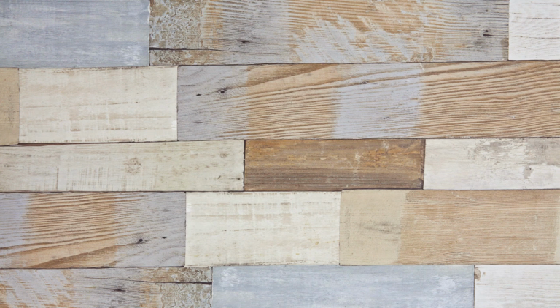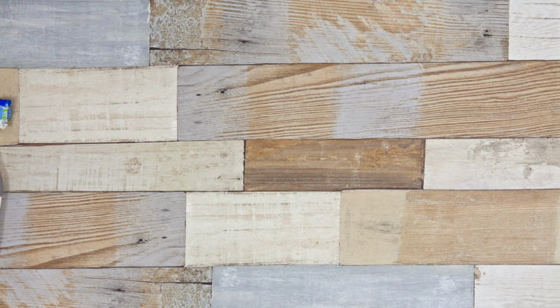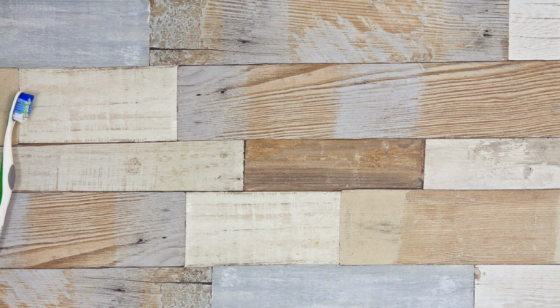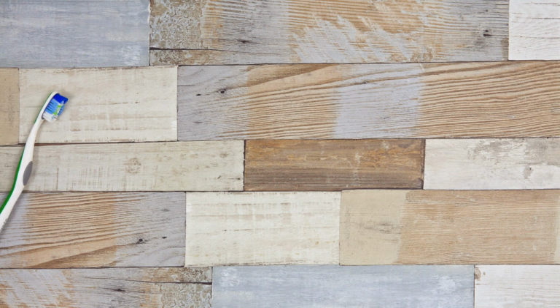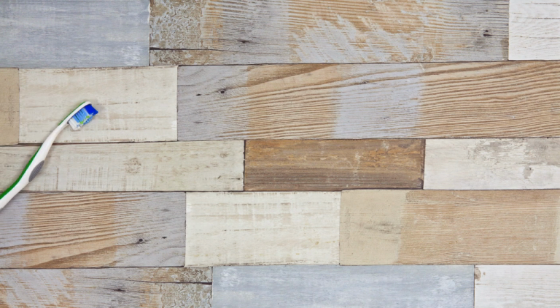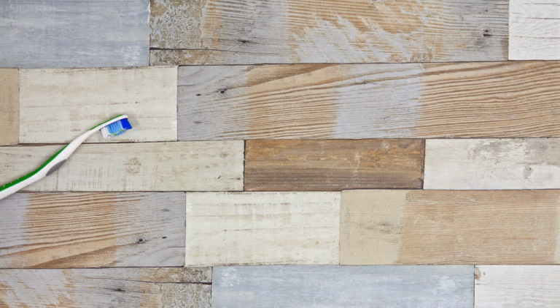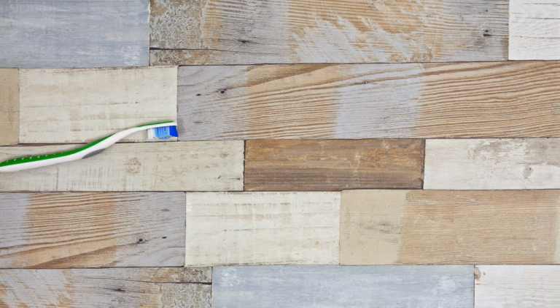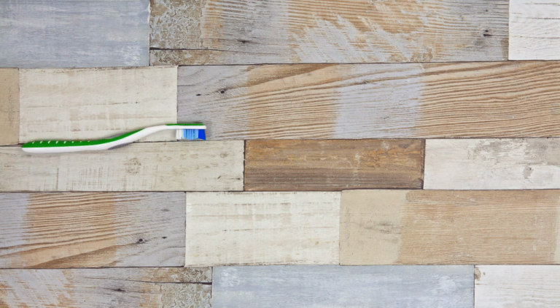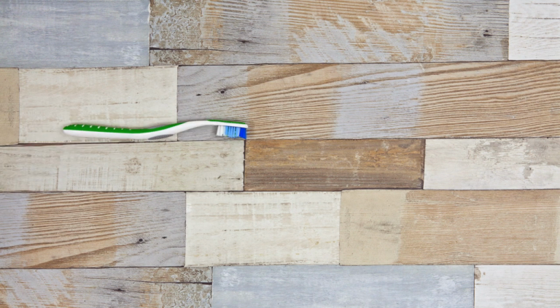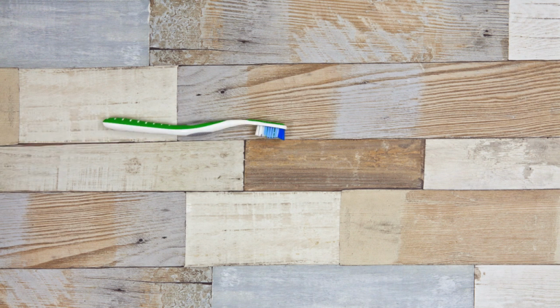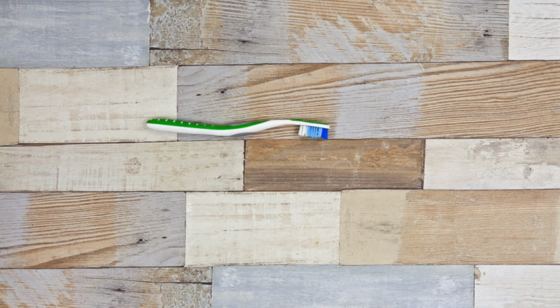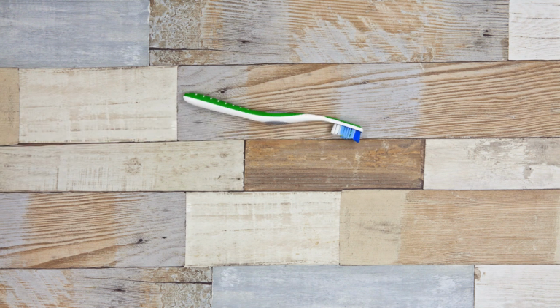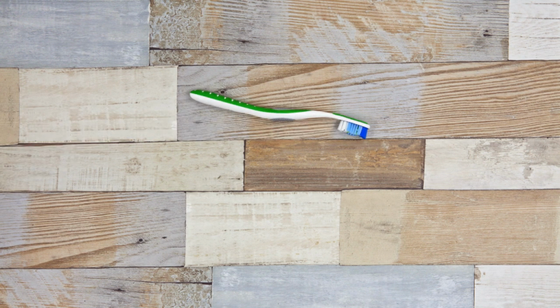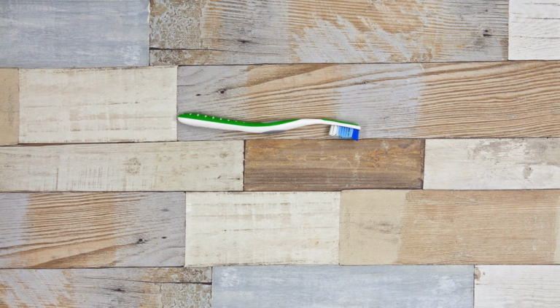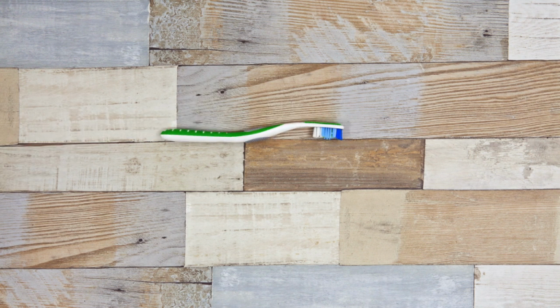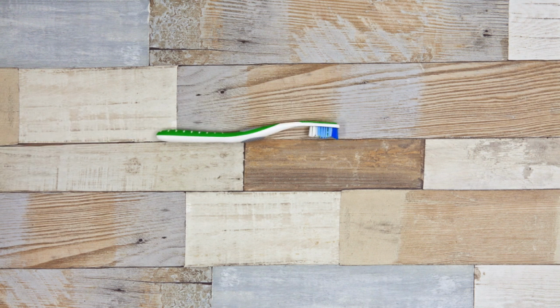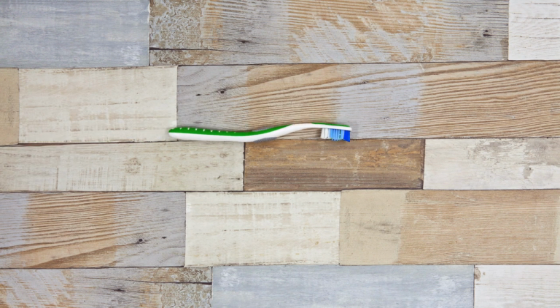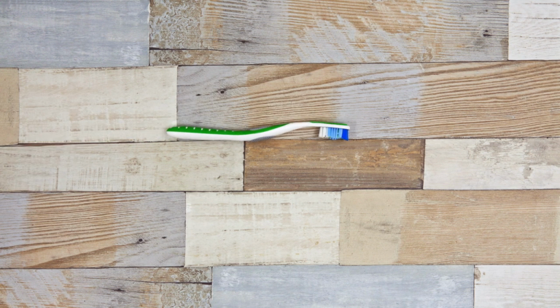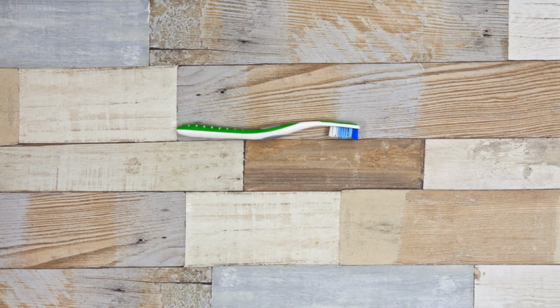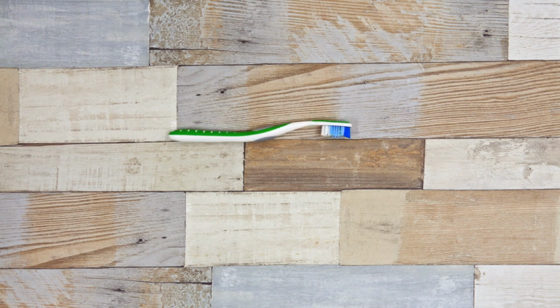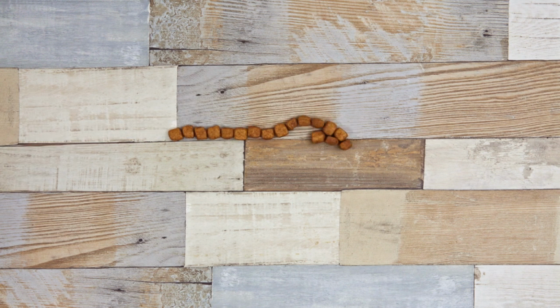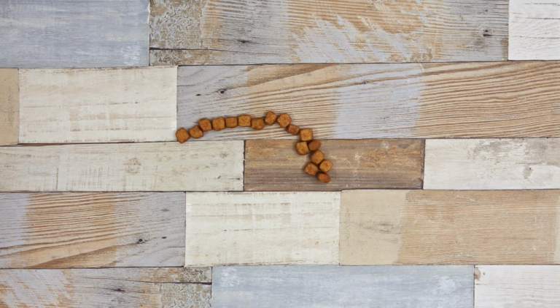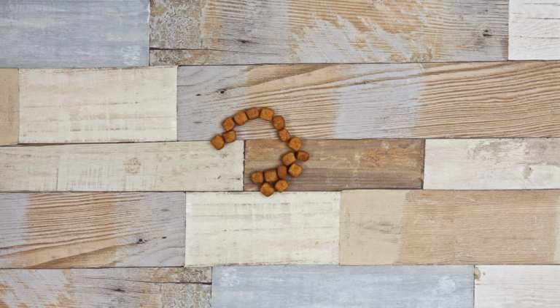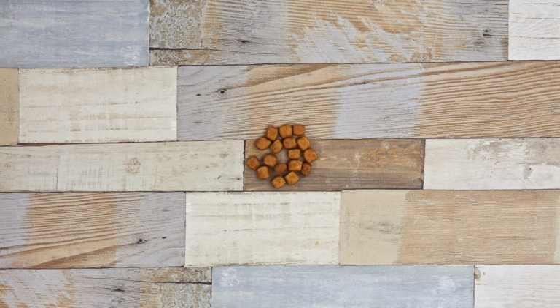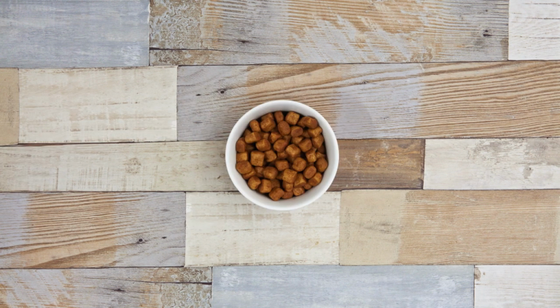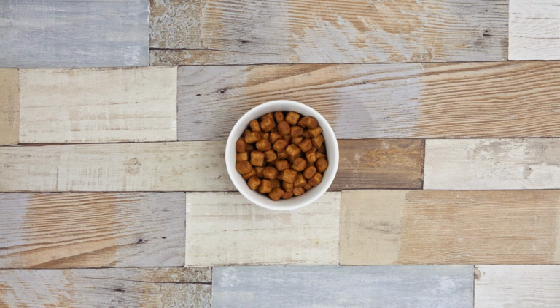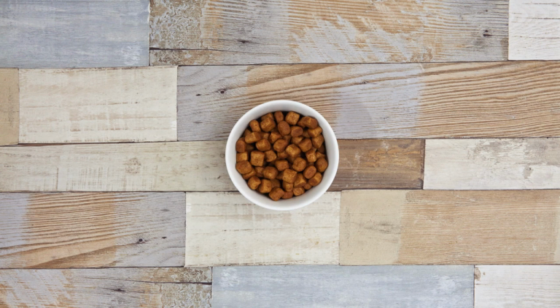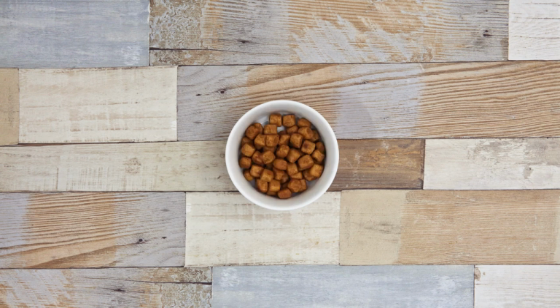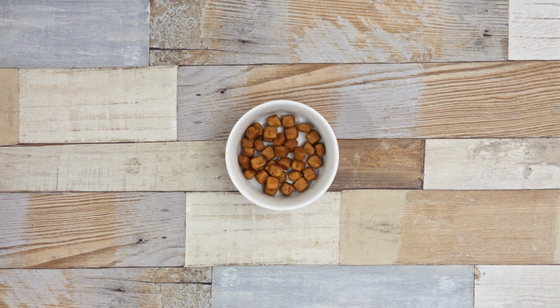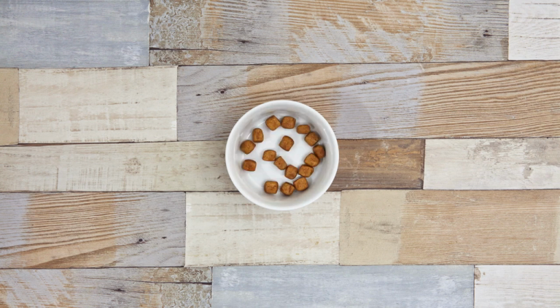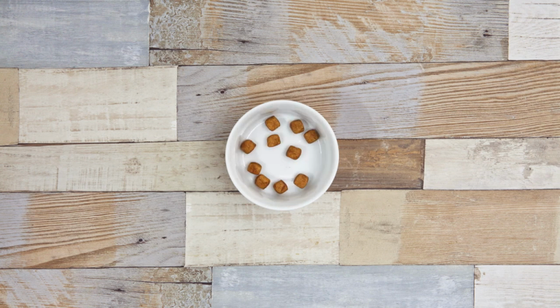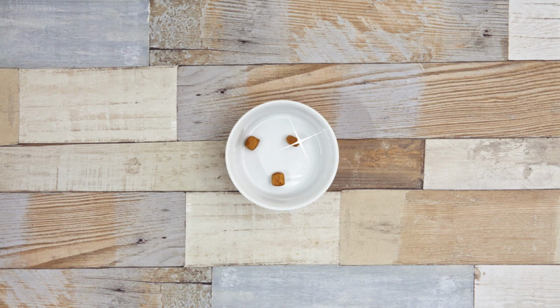Give your feline fresh breath with their oral care recipe, which features interlocking kibble technology to help clean their teeth.